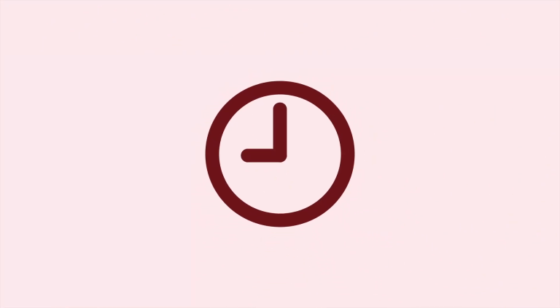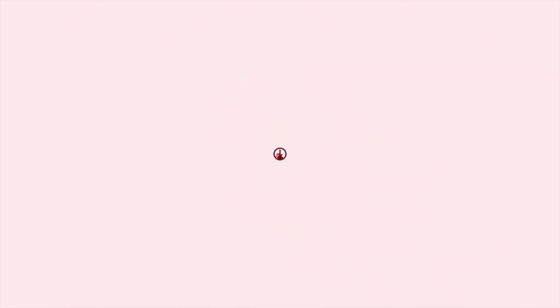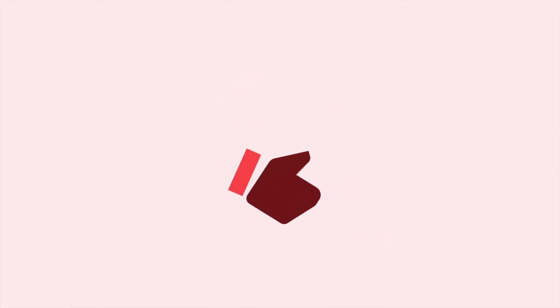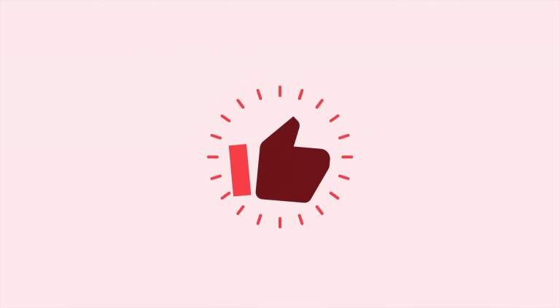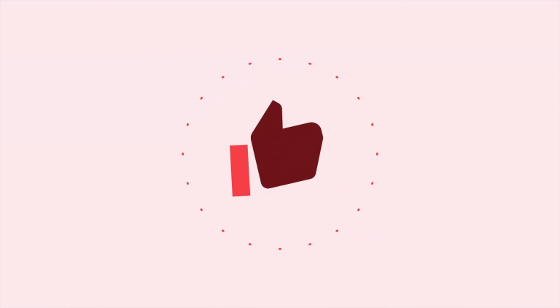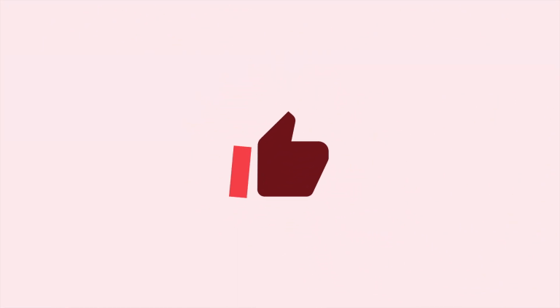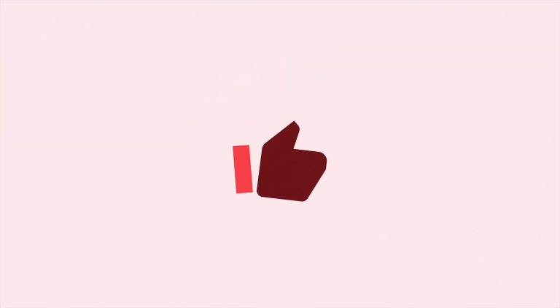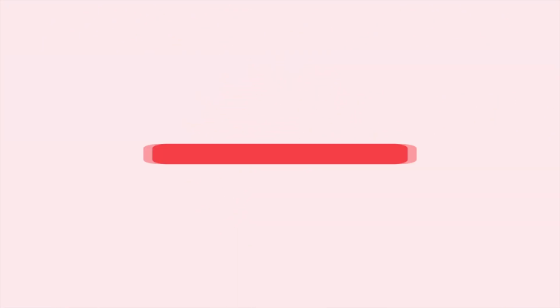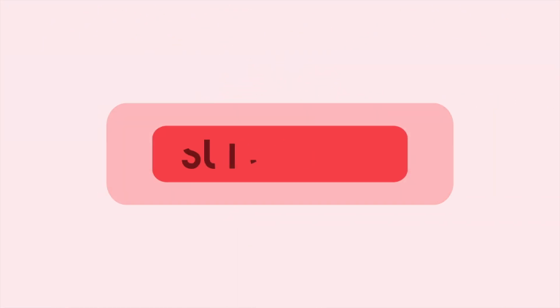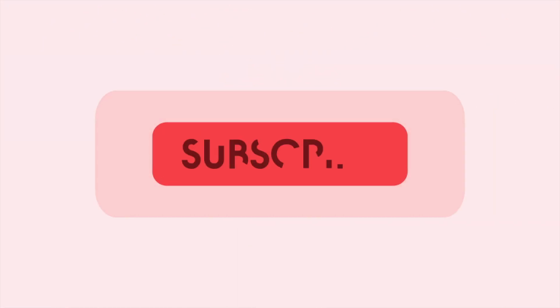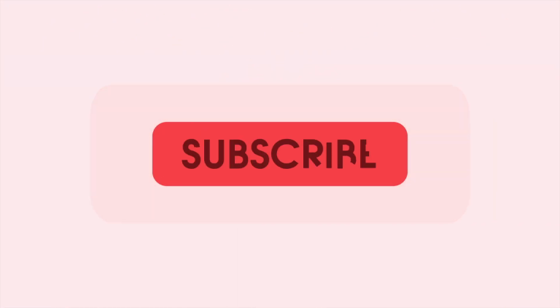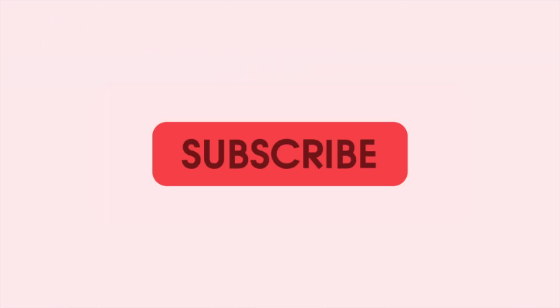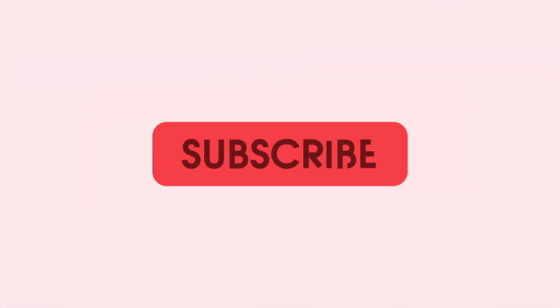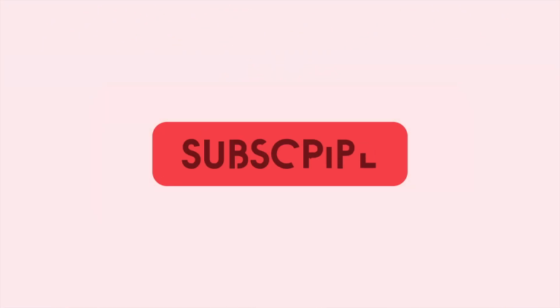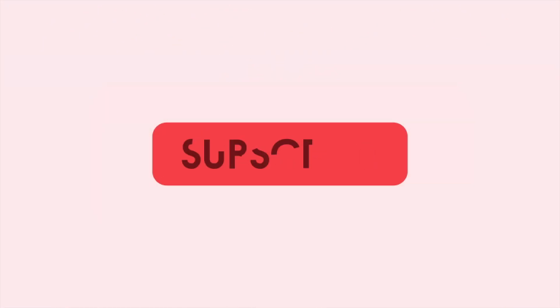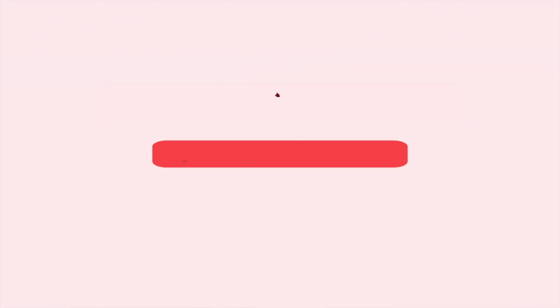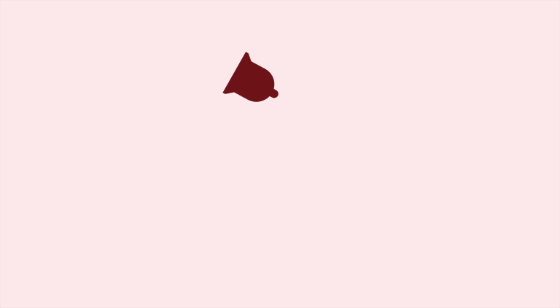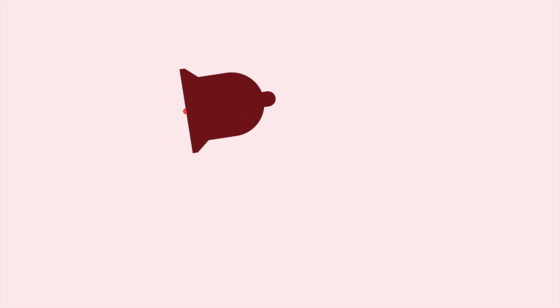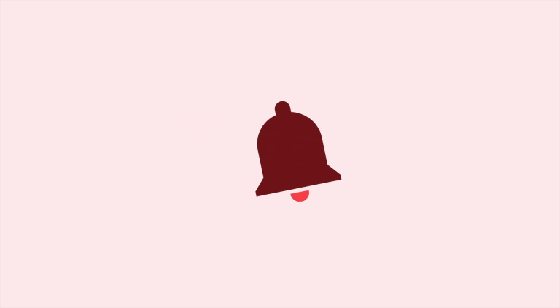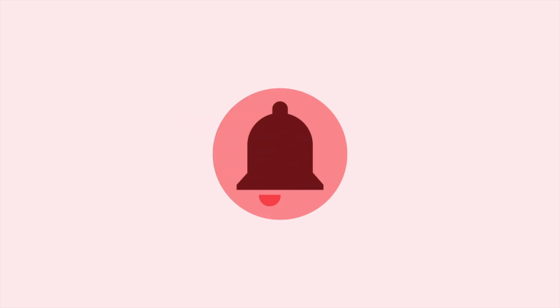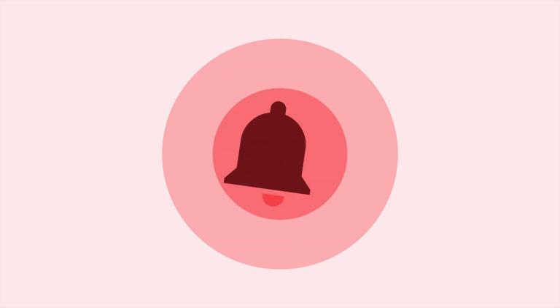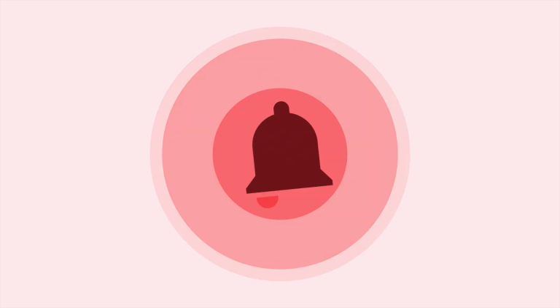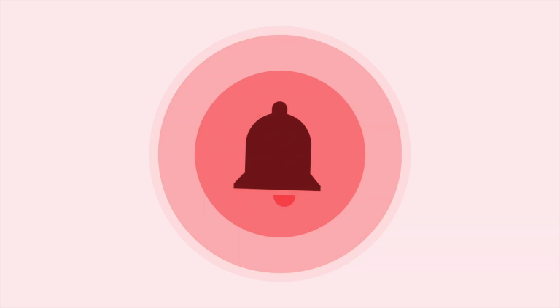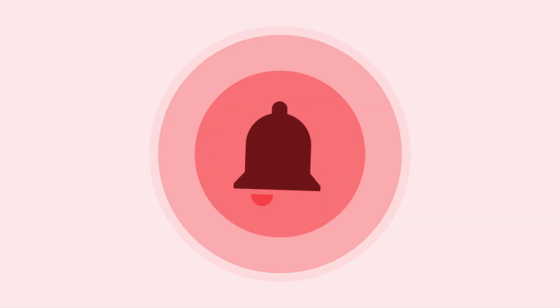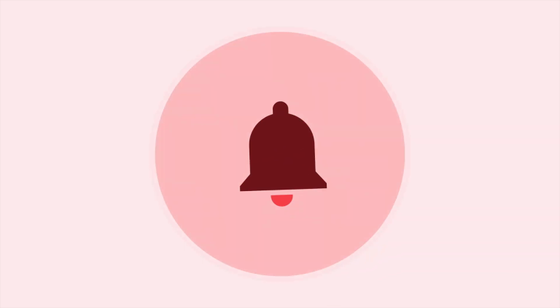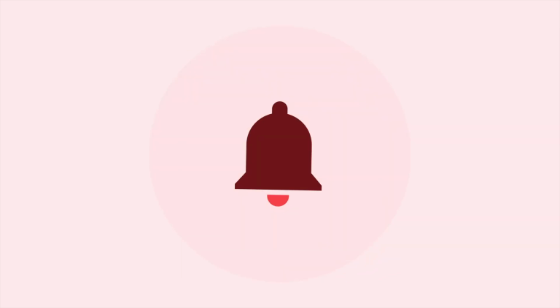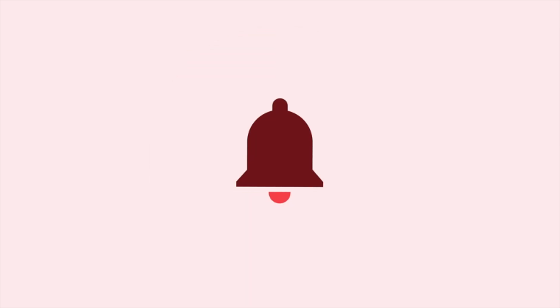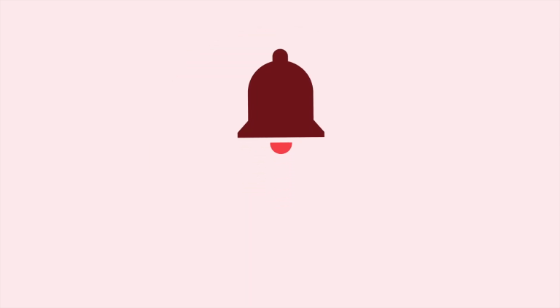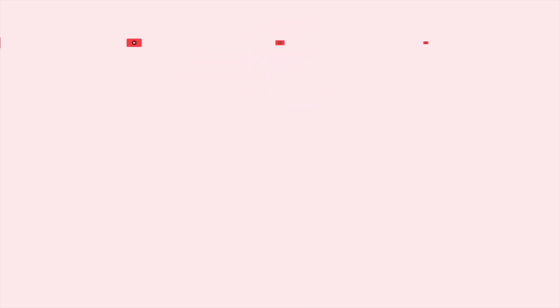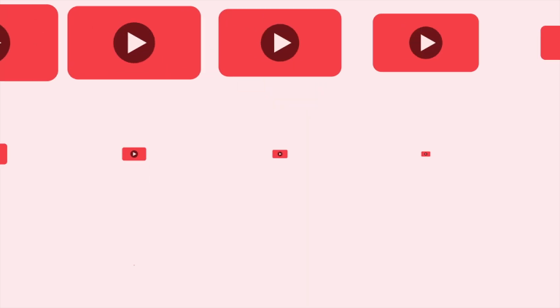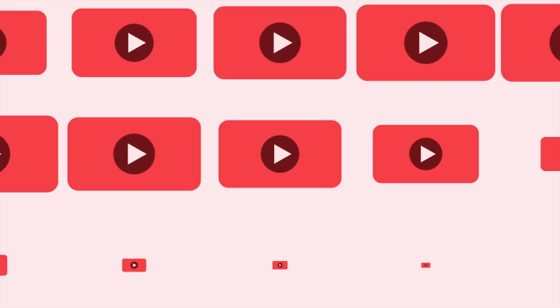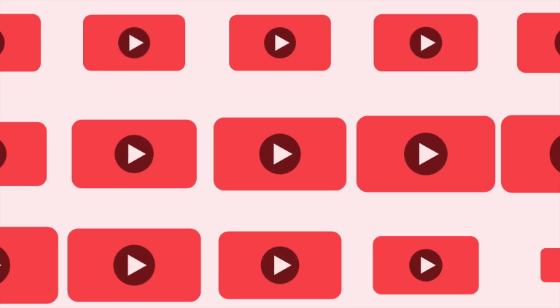Be sure to like, subscribe, and hit the bell to enable notifications so you don't miss any upcoming videos.